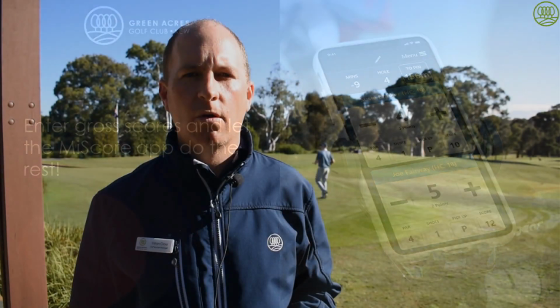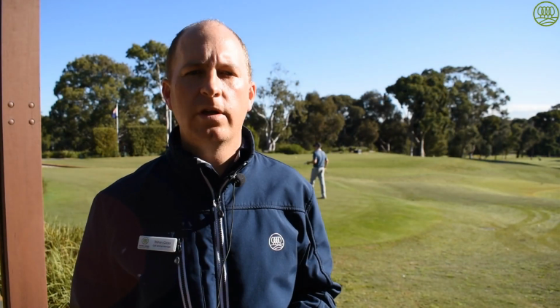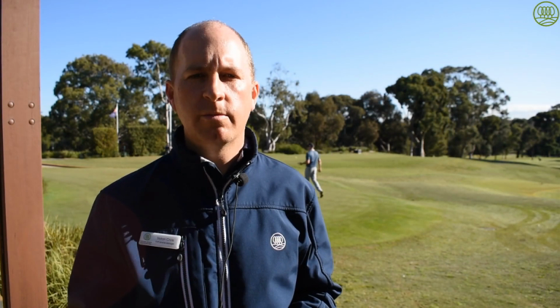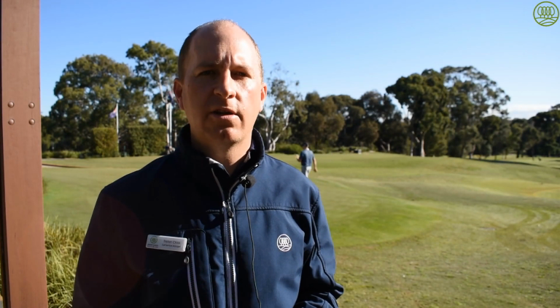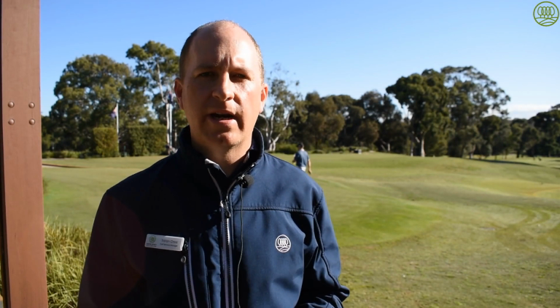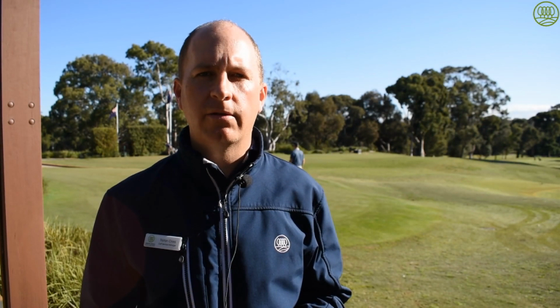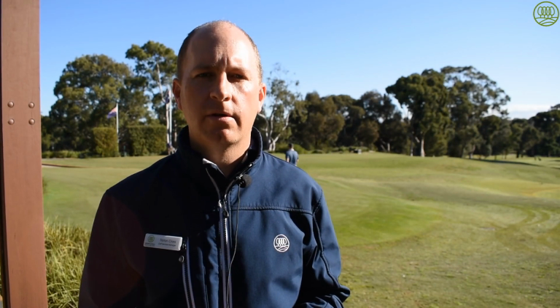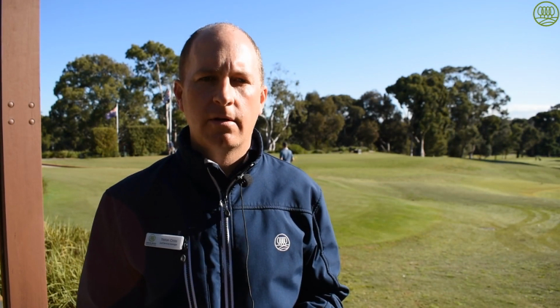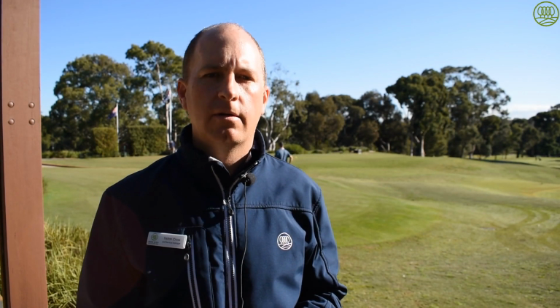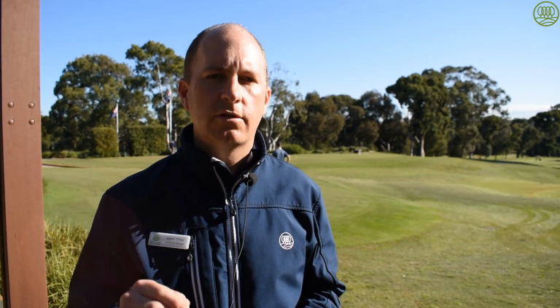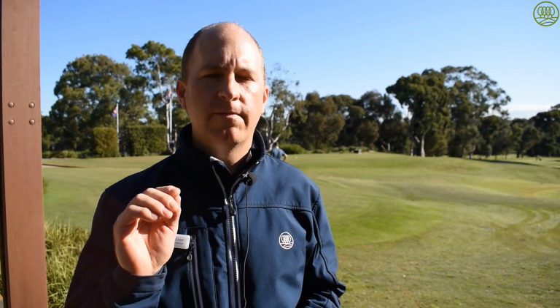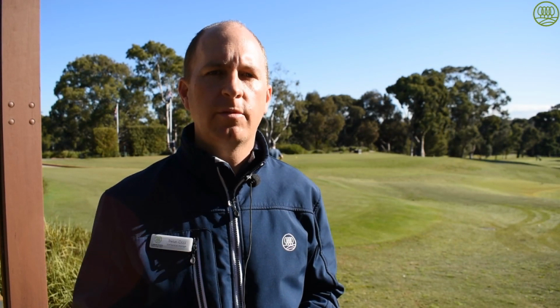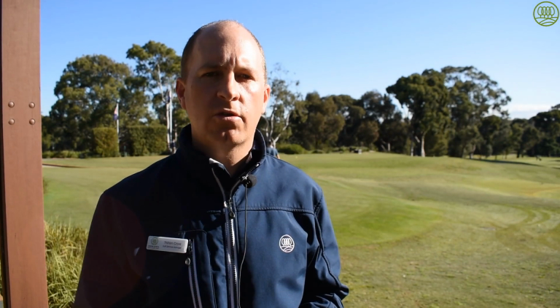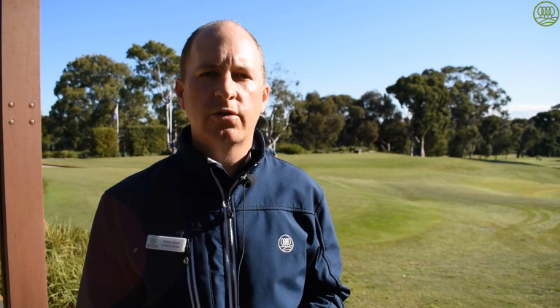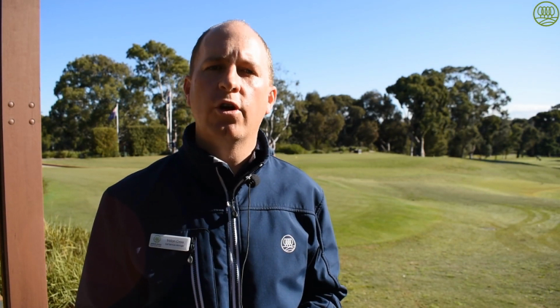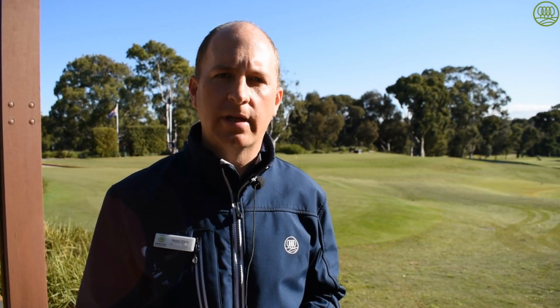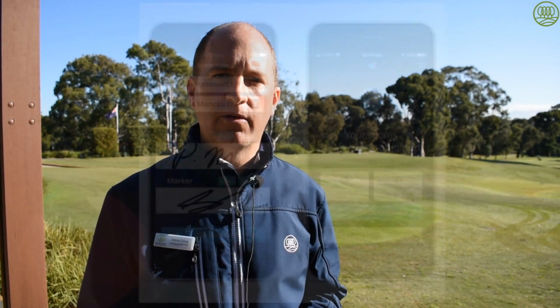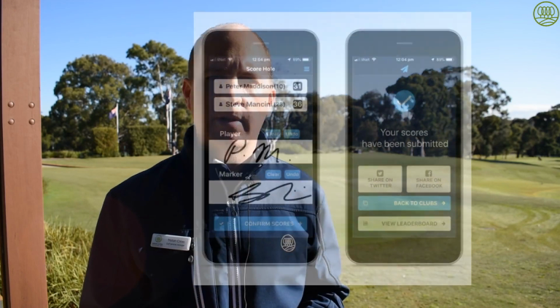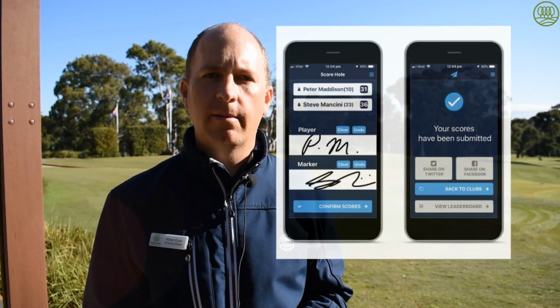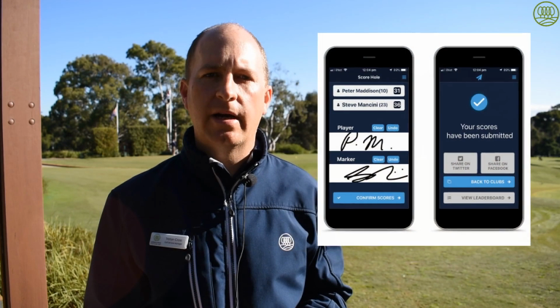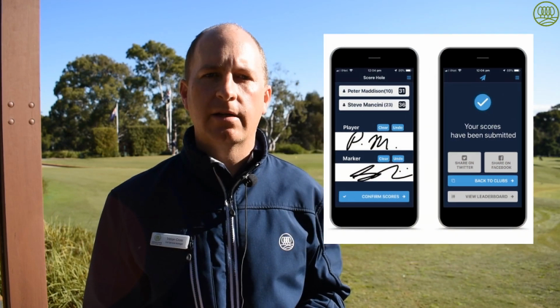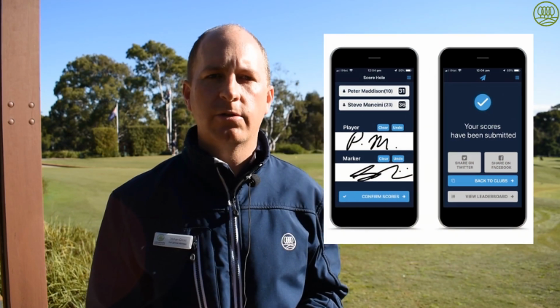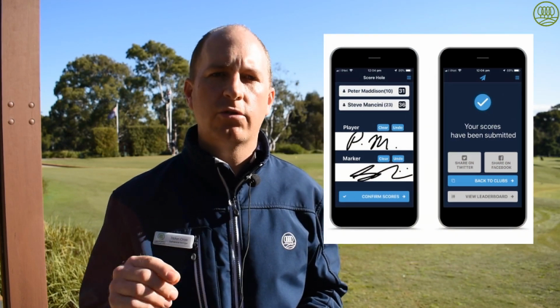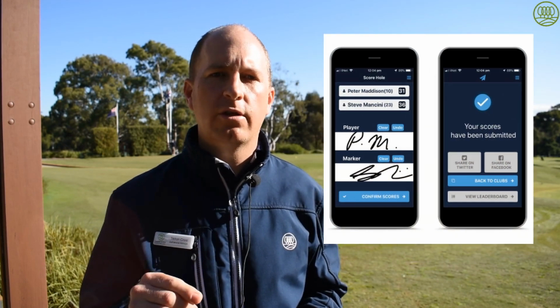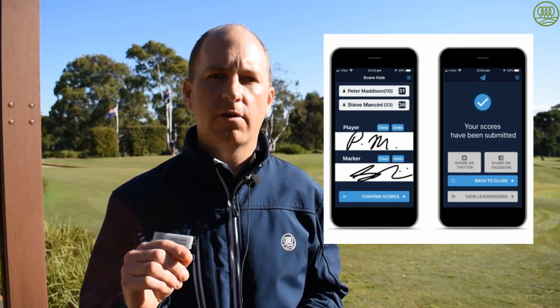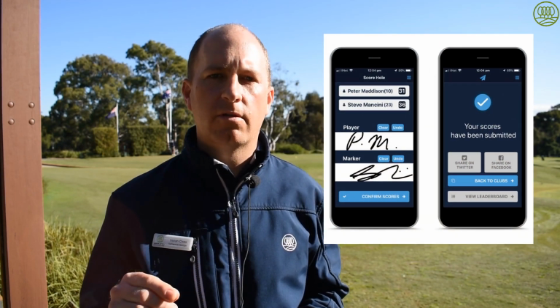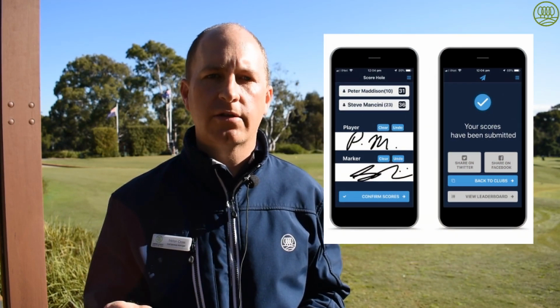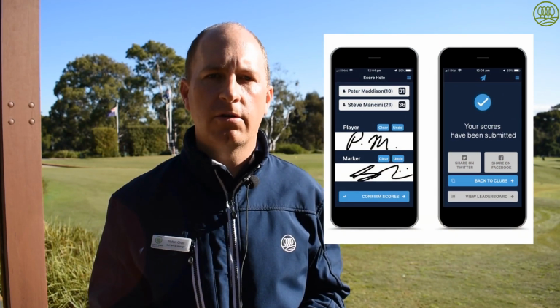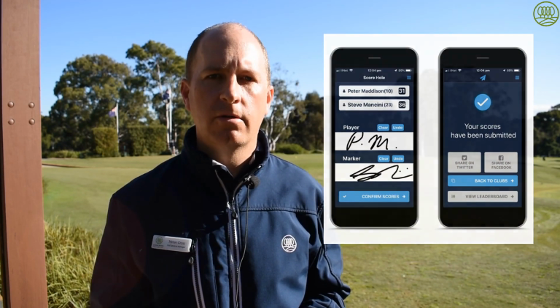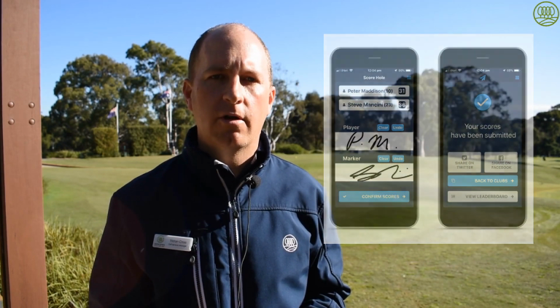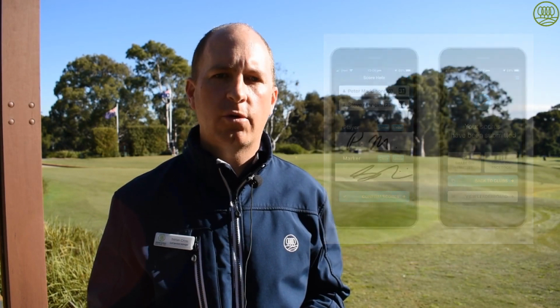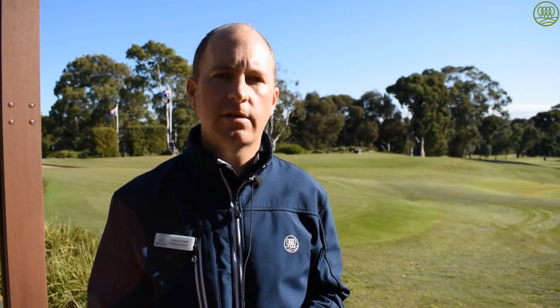When you complete the round, confirm your scores verbally with your playing partner to ensure that you've got the right total of points.